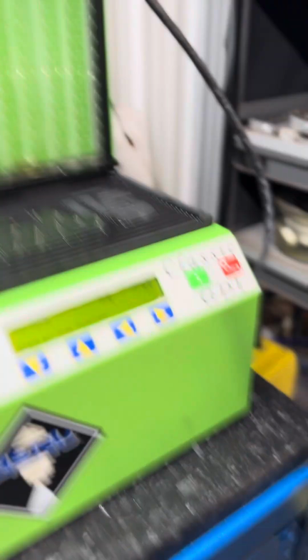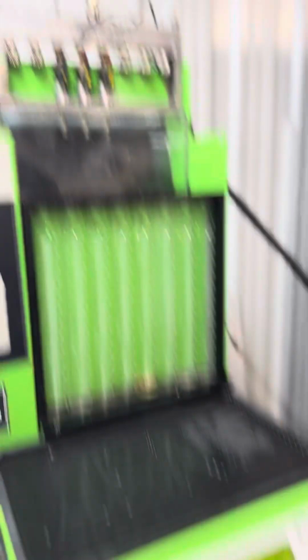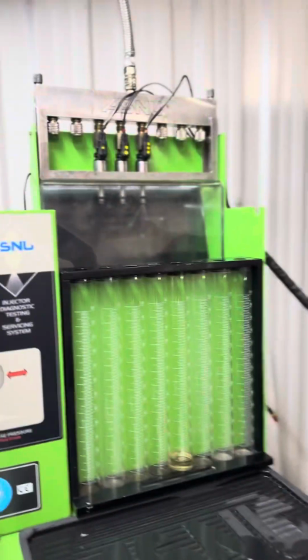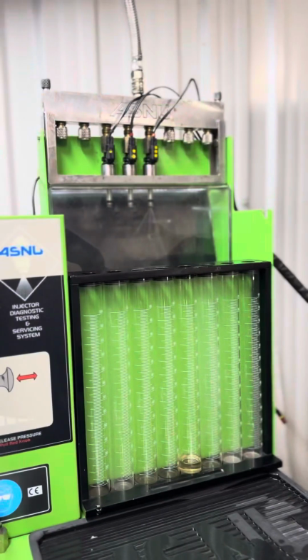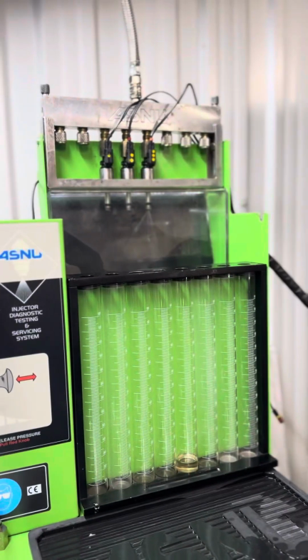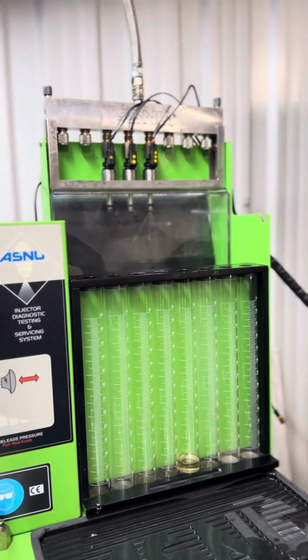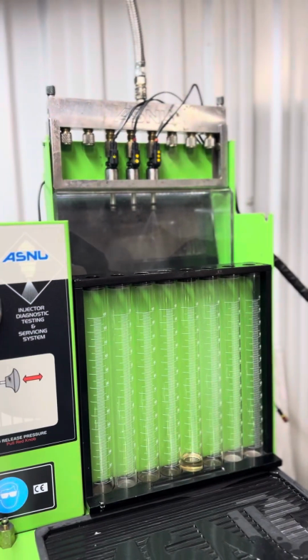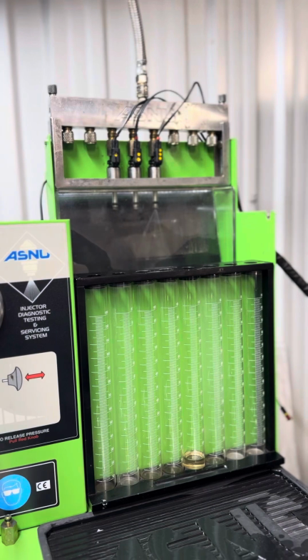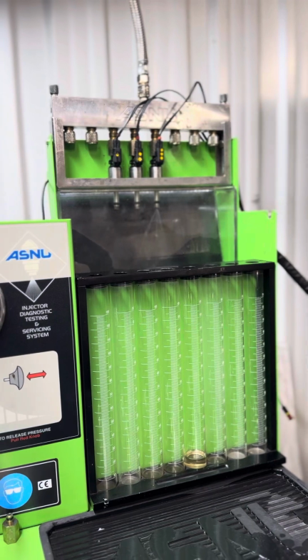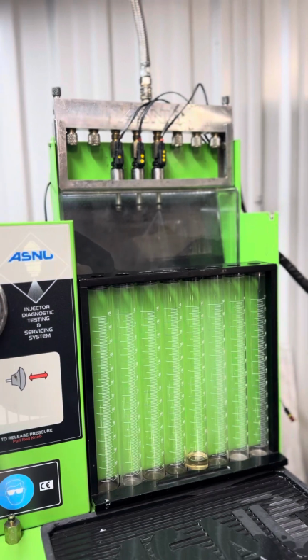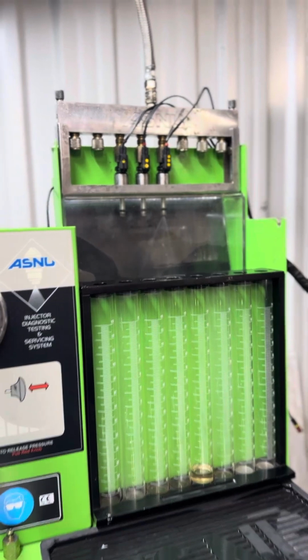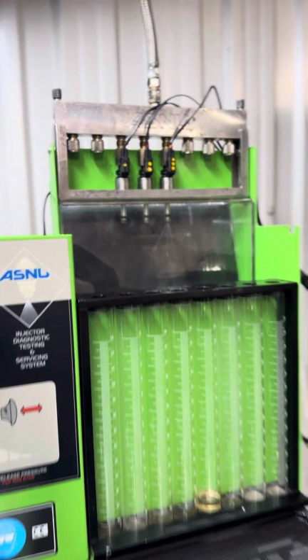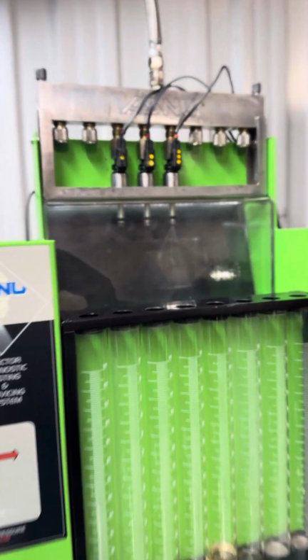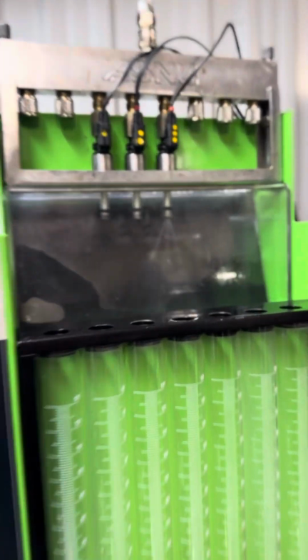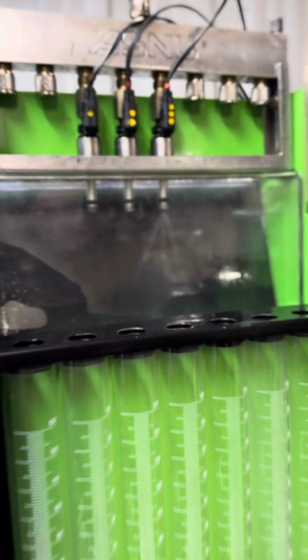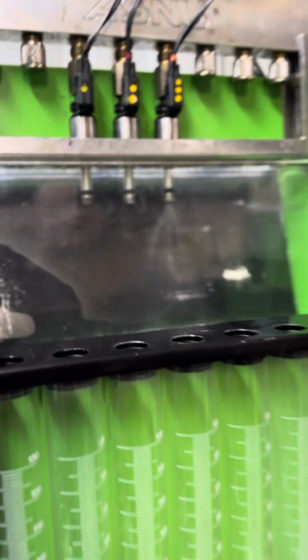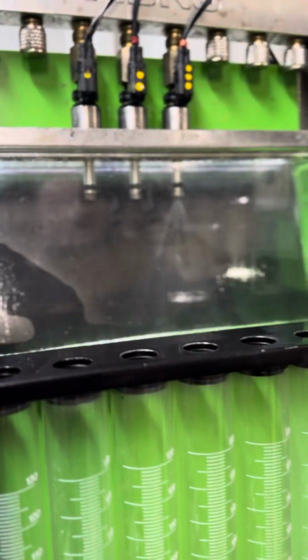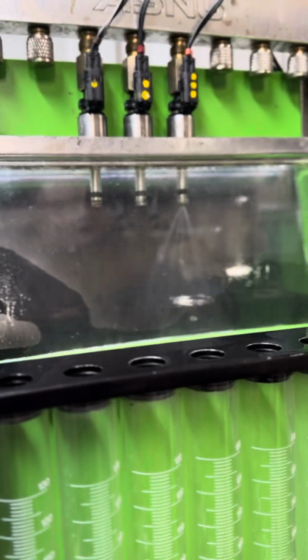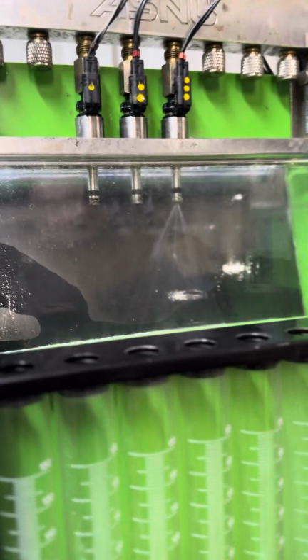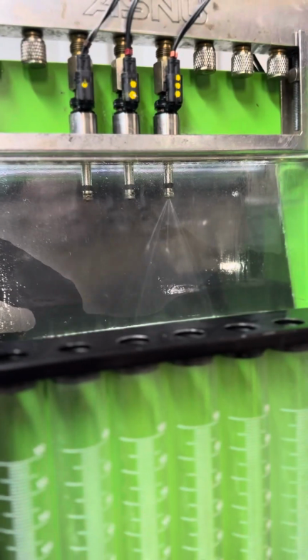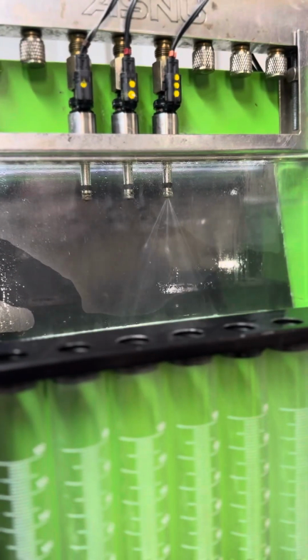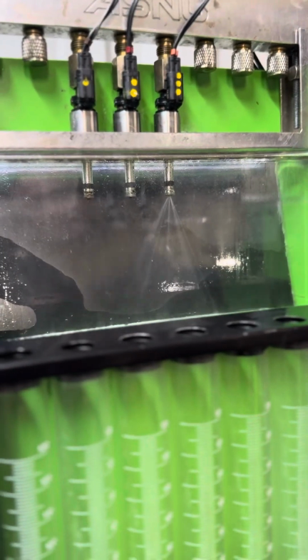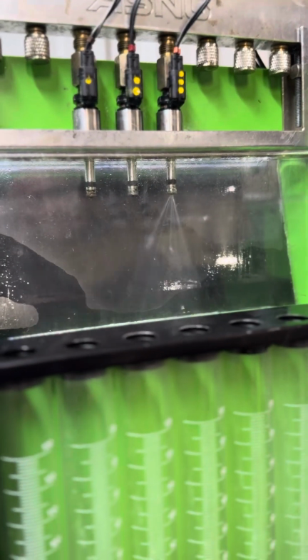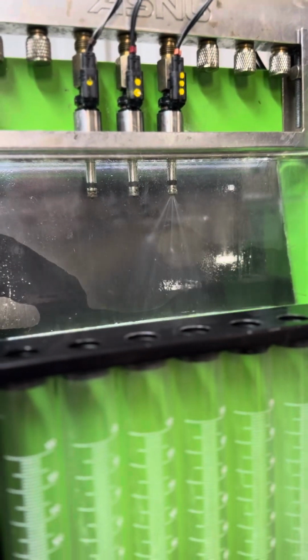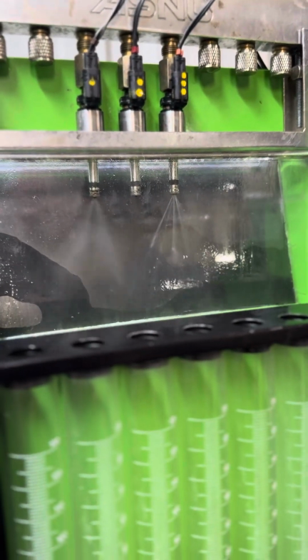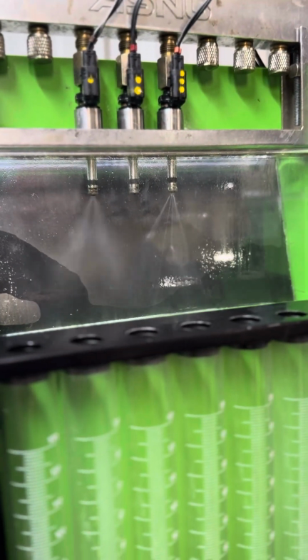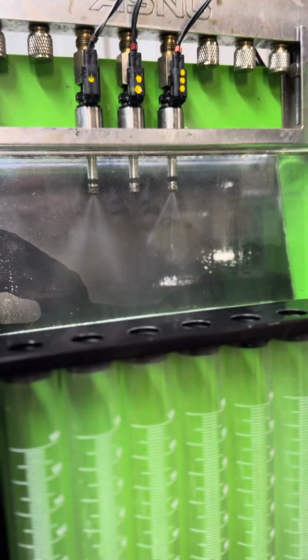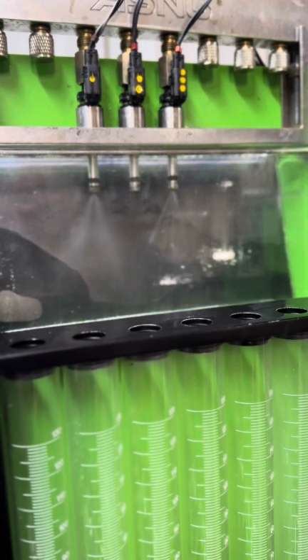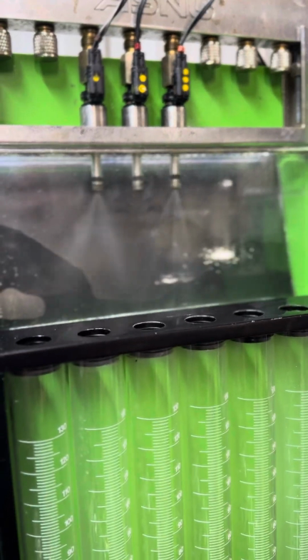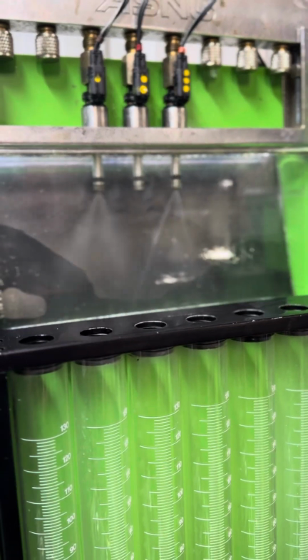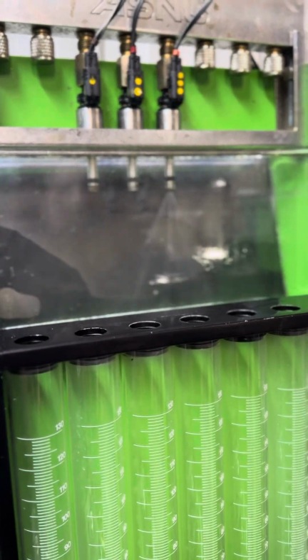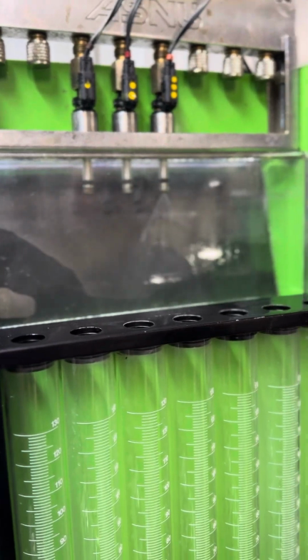There we go — oh my goodness, it's passing fuel massively!